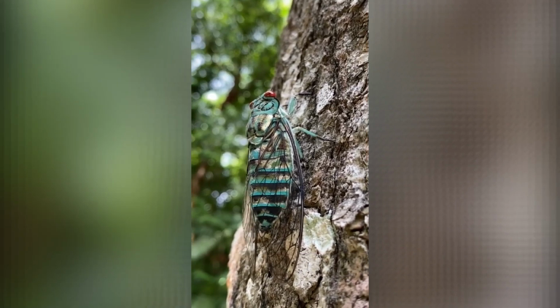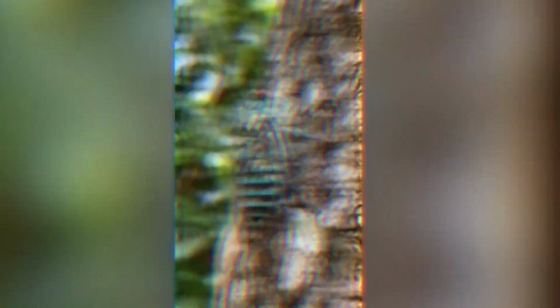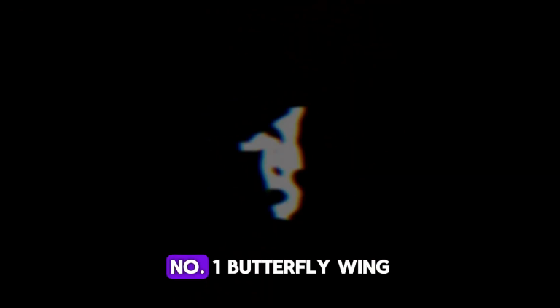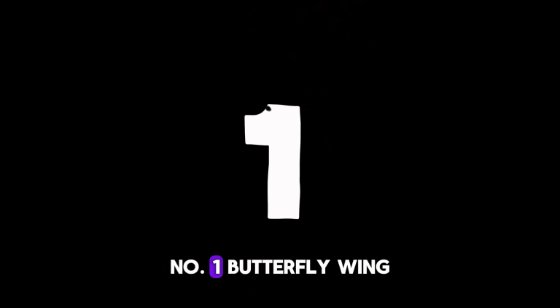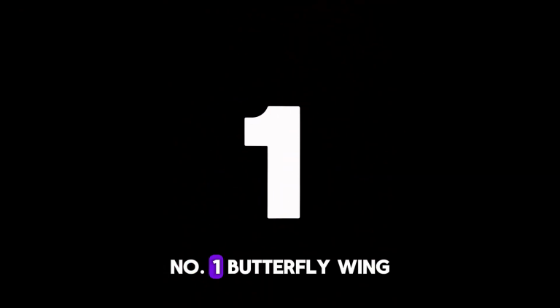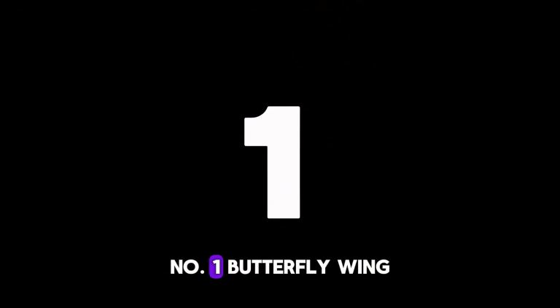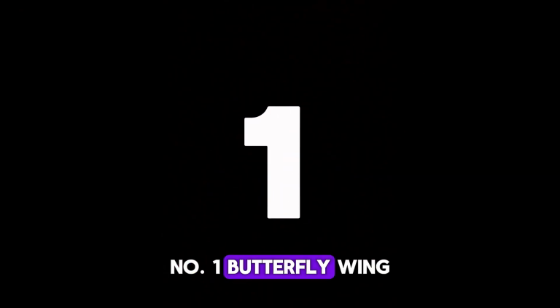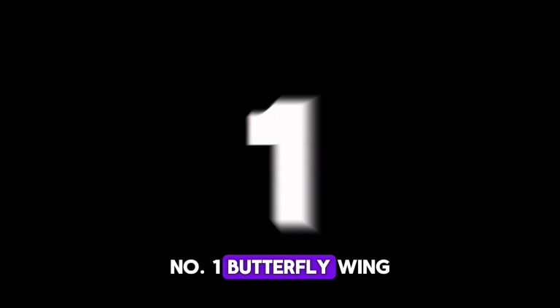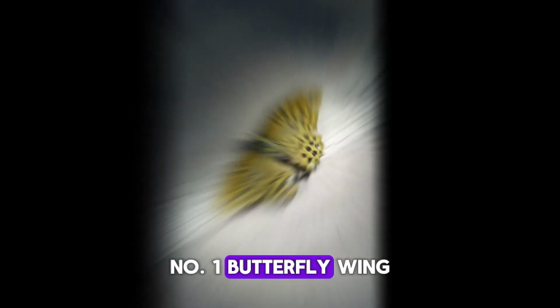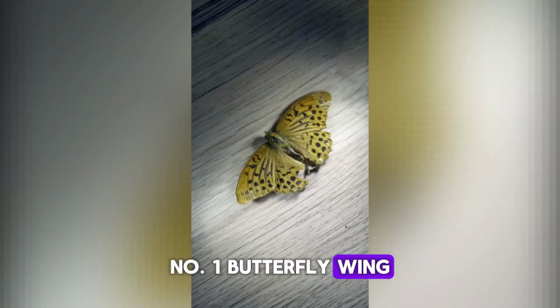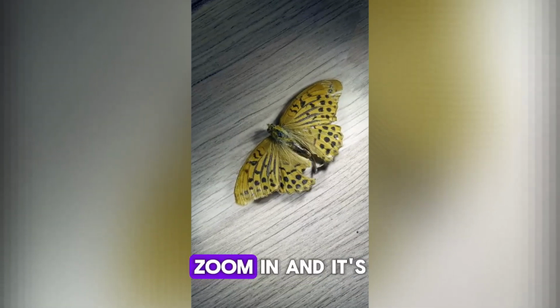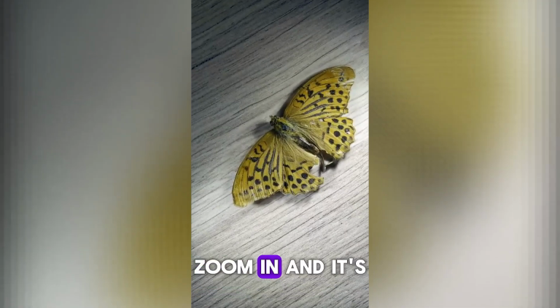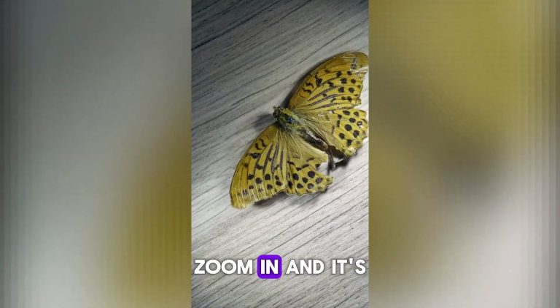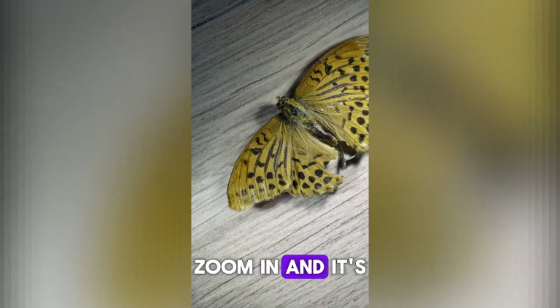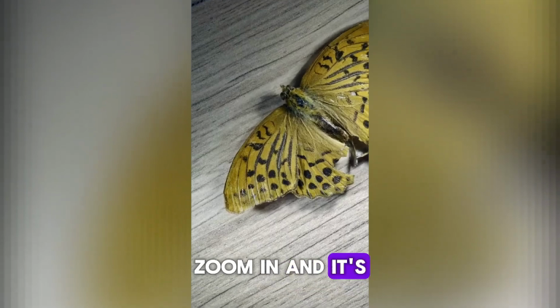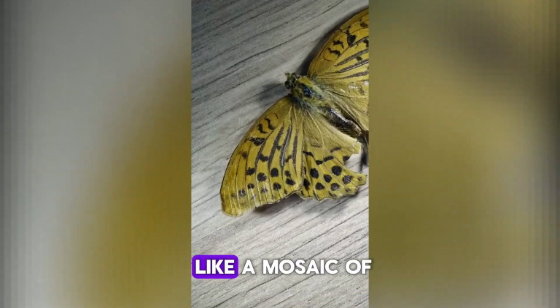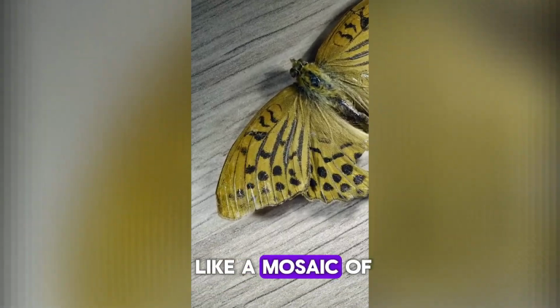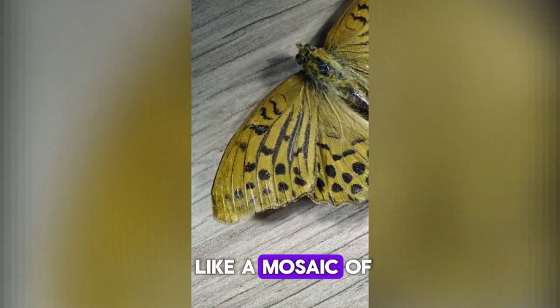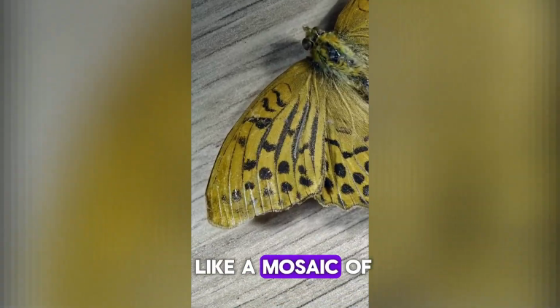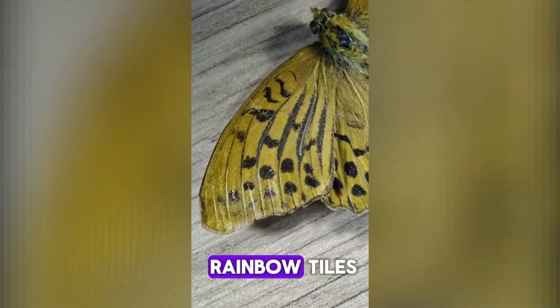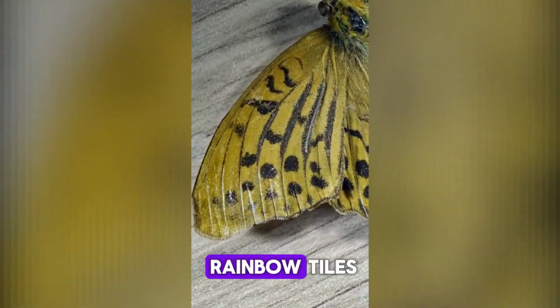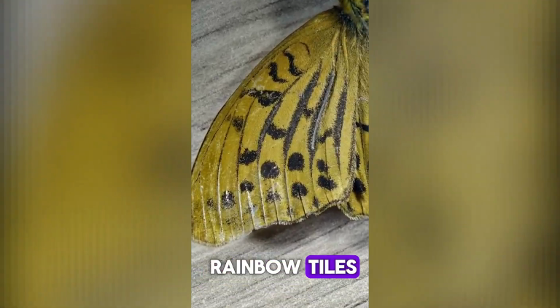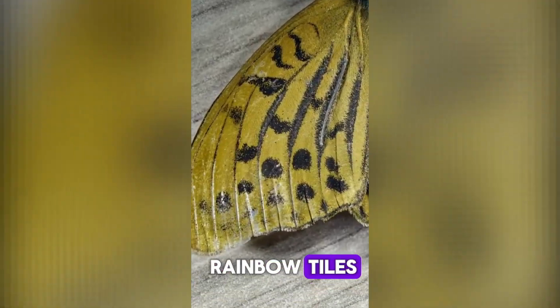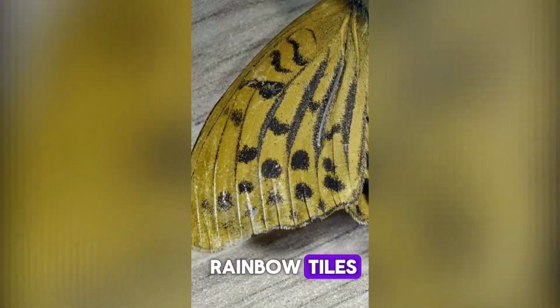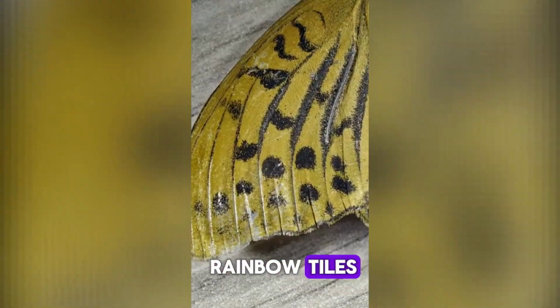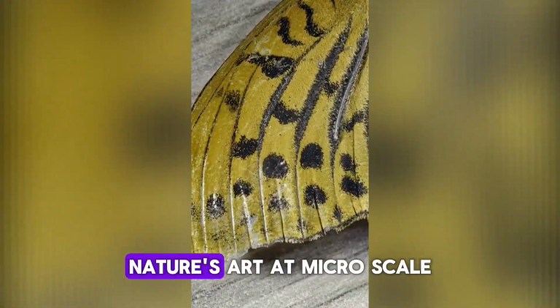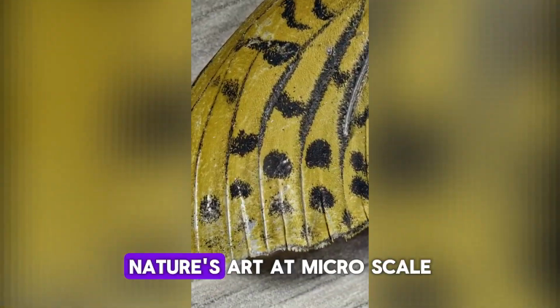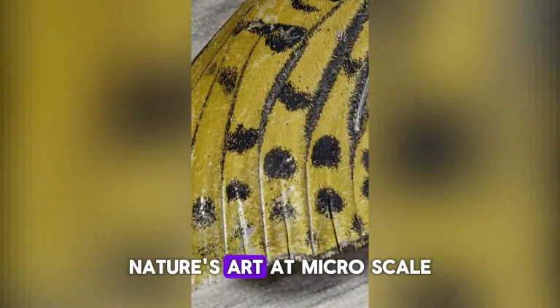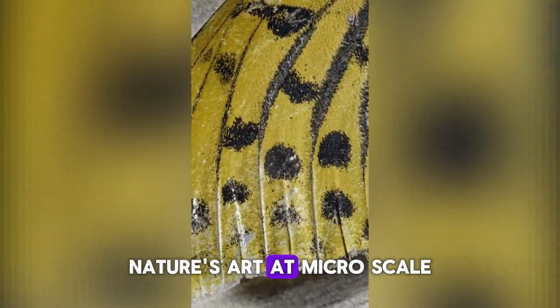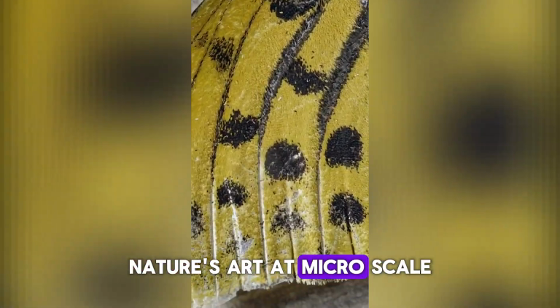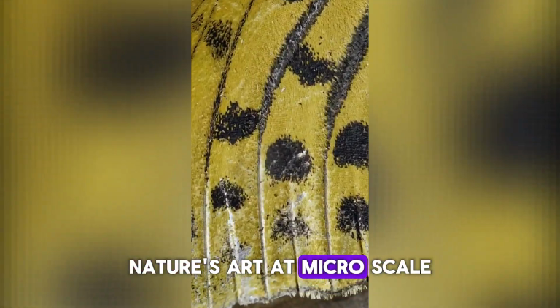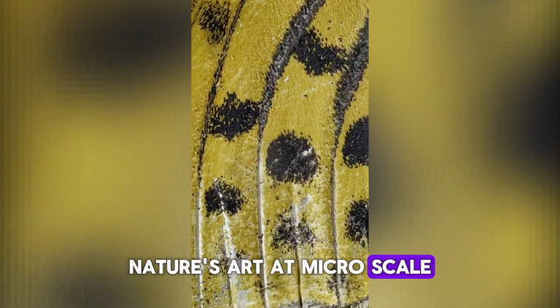Number 1. Butterfly wings — zoom in, and it's like a mosaic of rainbow tiles. Nature's art at micro scale.